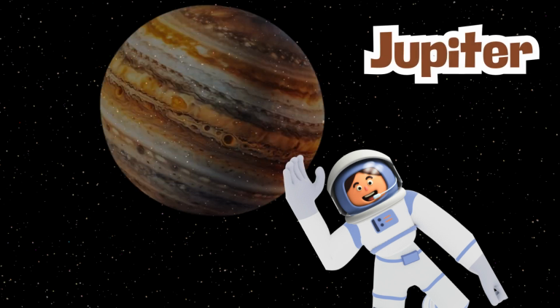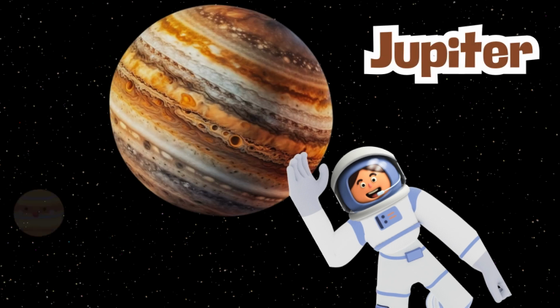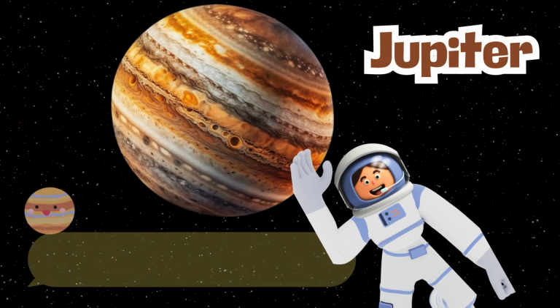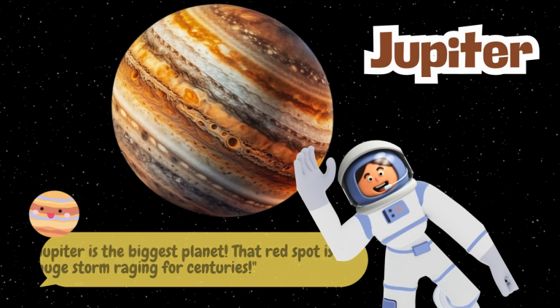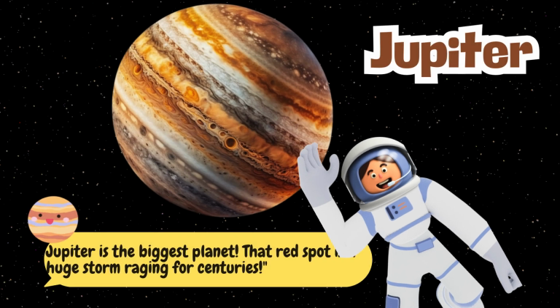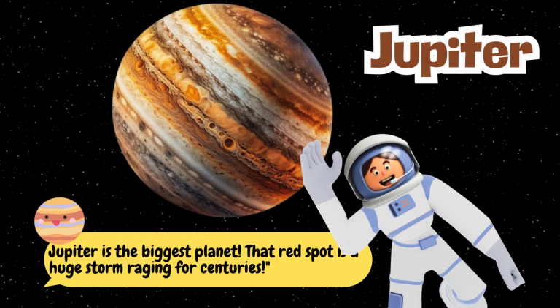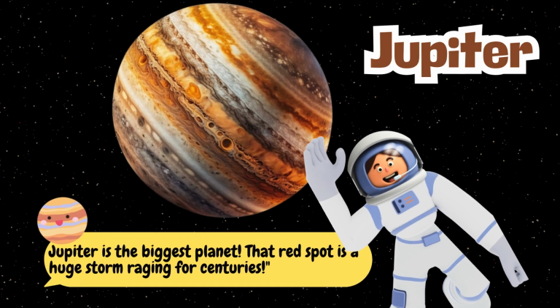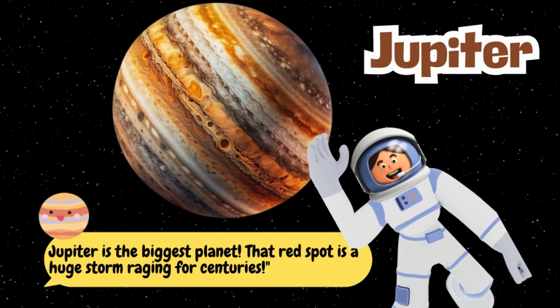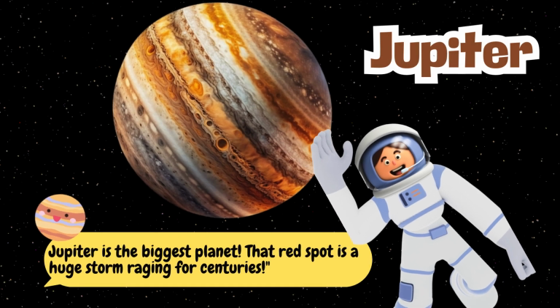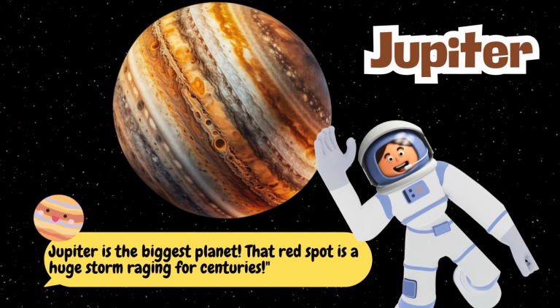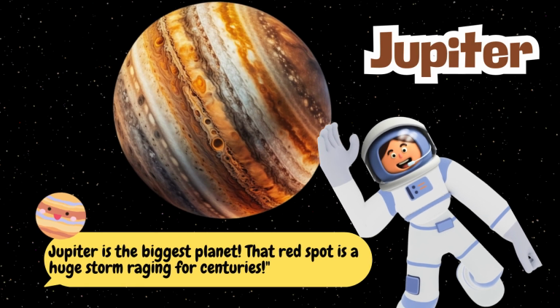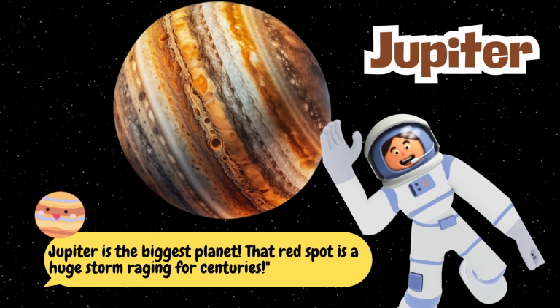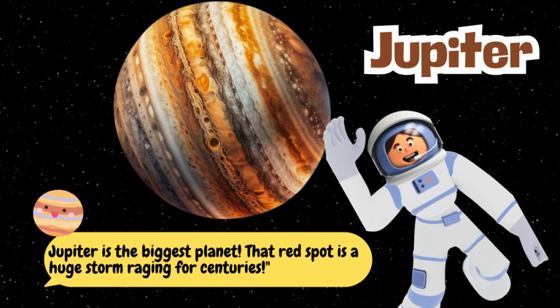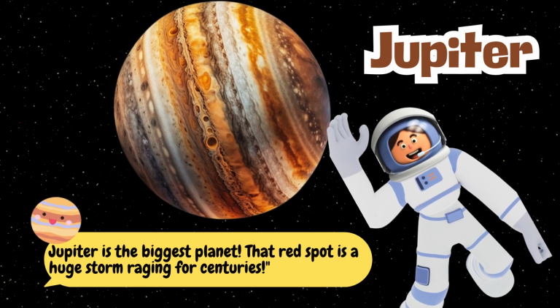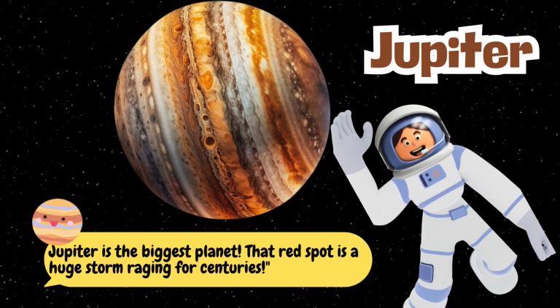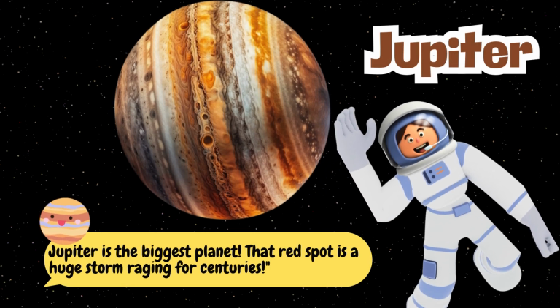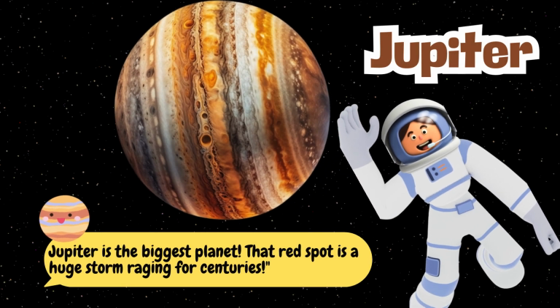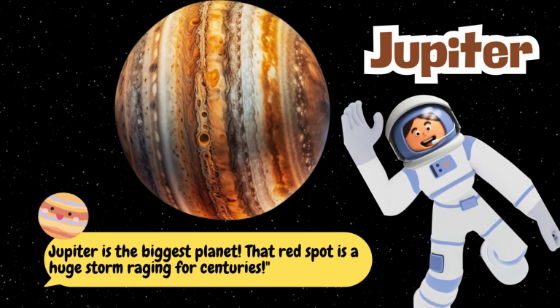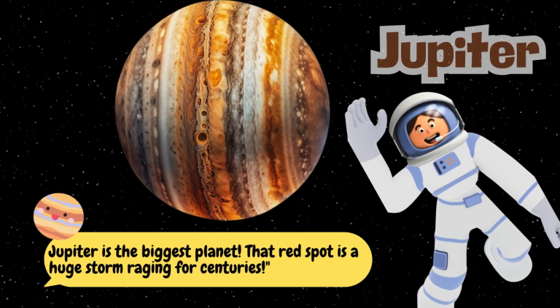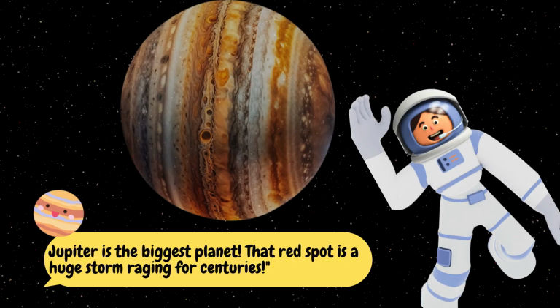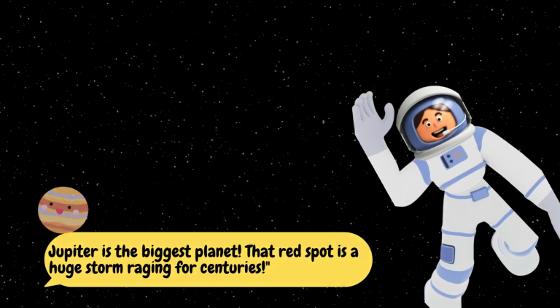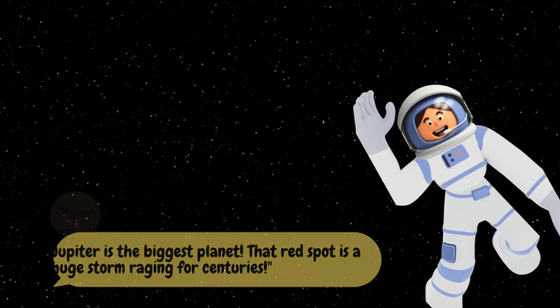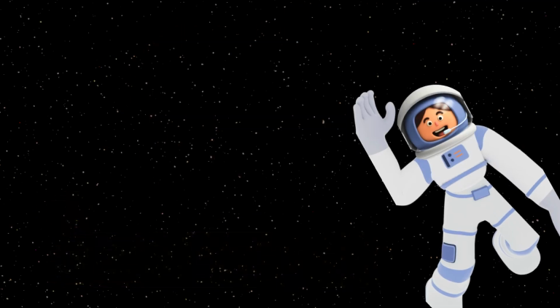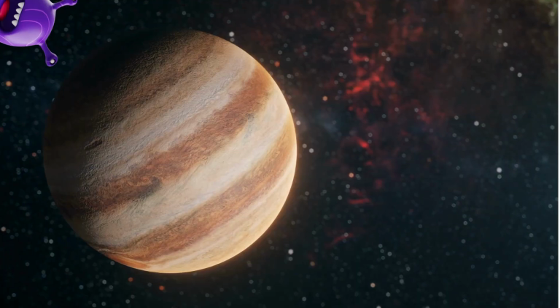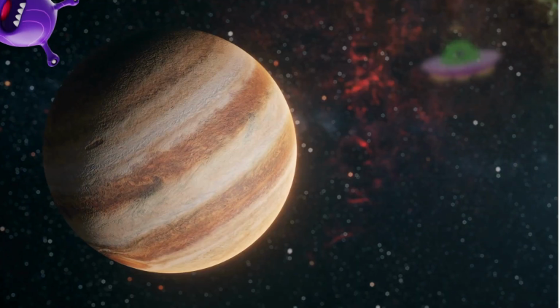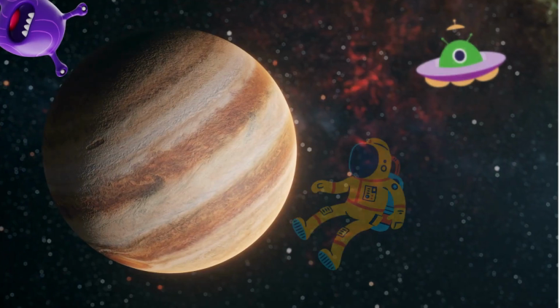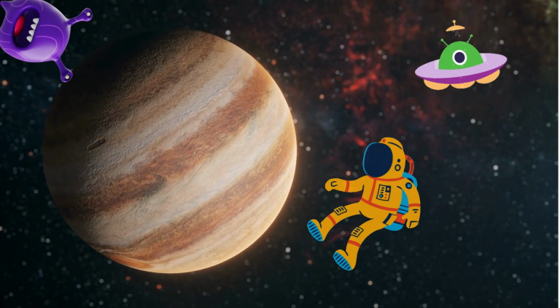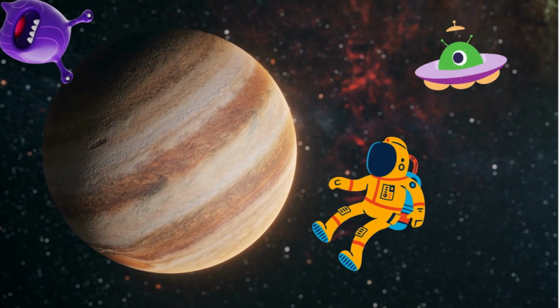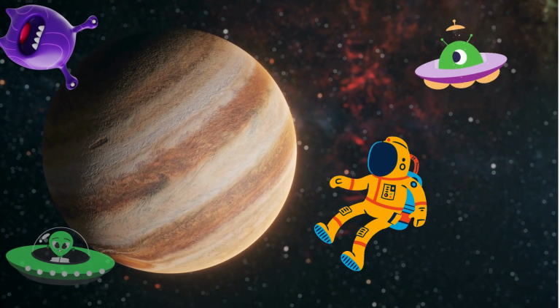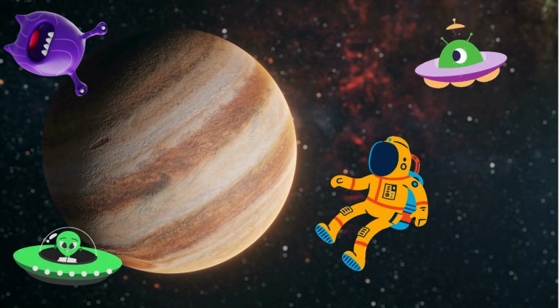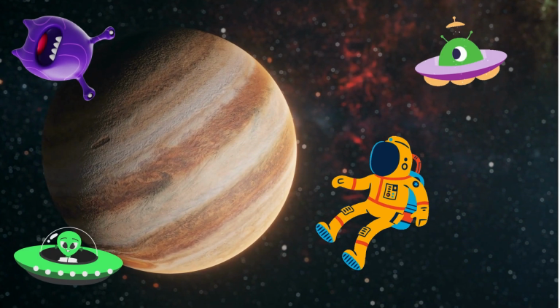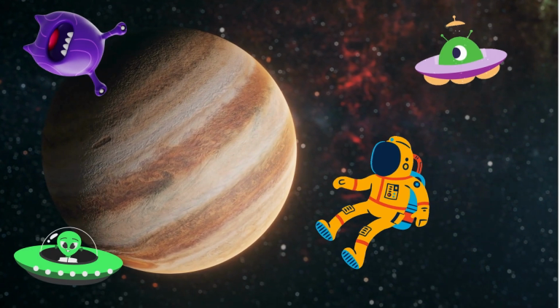Wow! Jupiter is the biggest planet! That red spot is a huge storm raging for centuries!